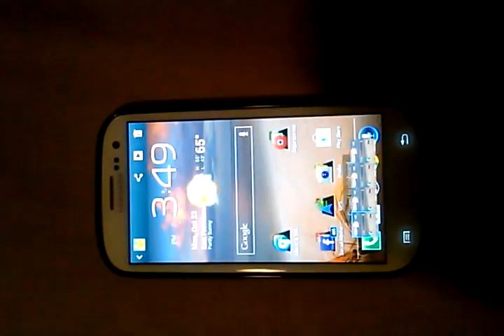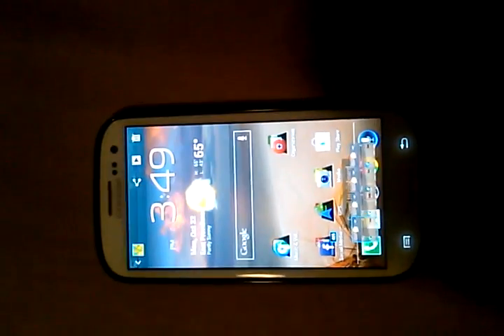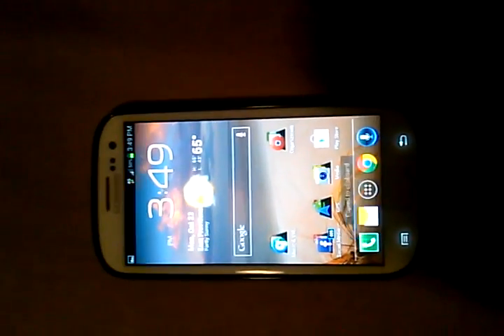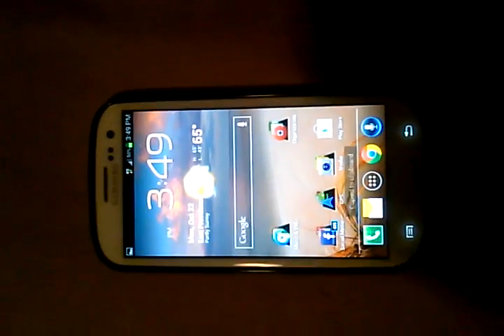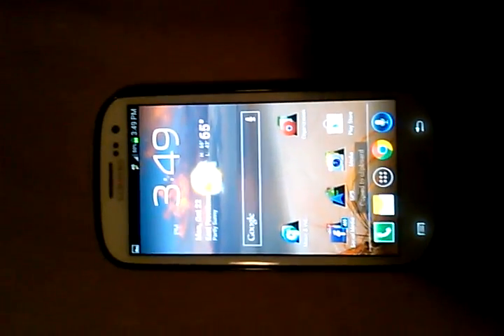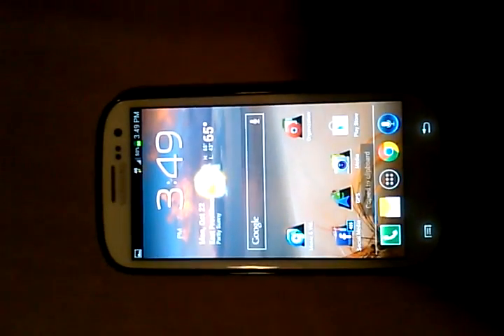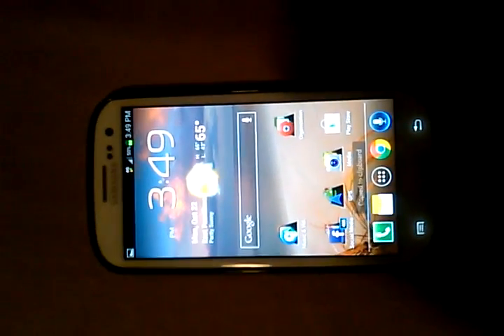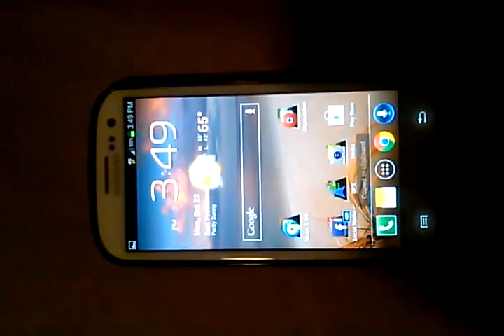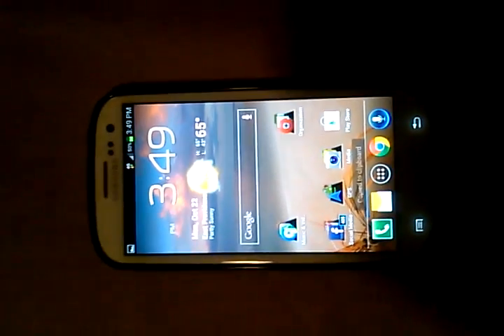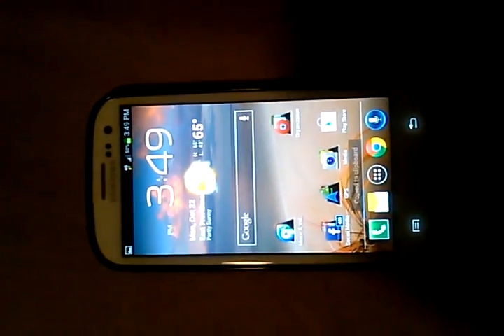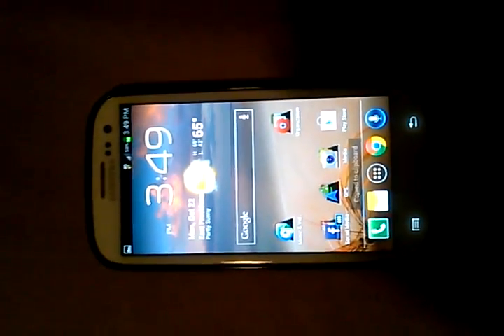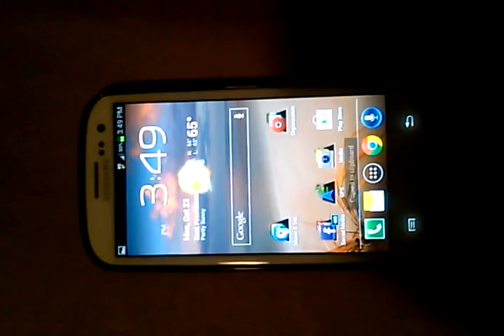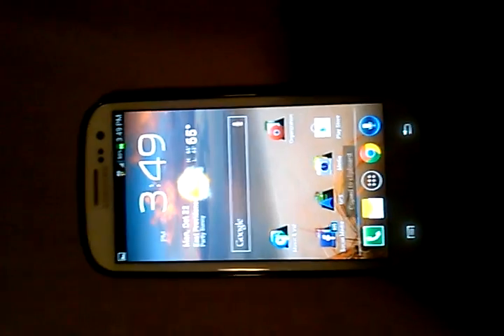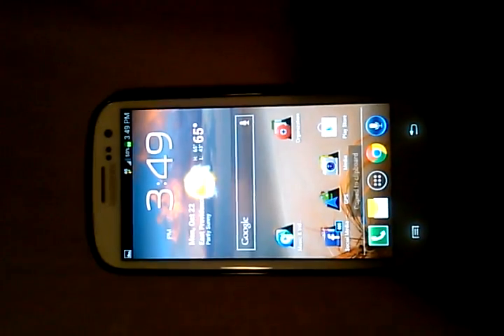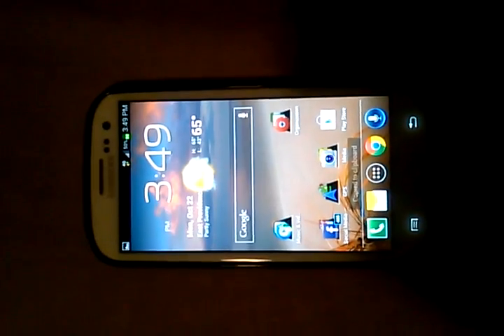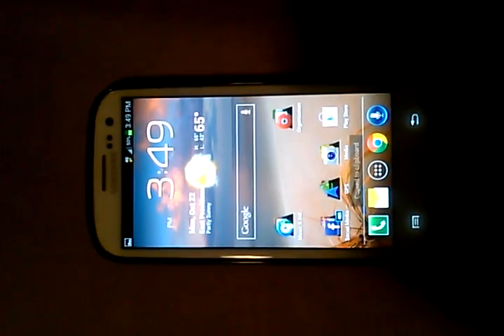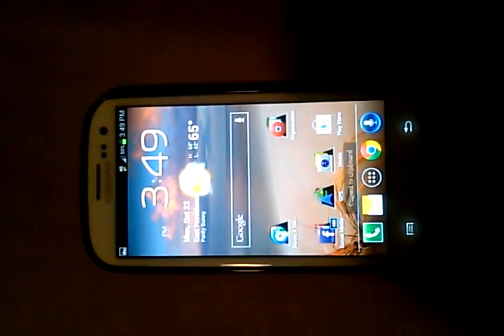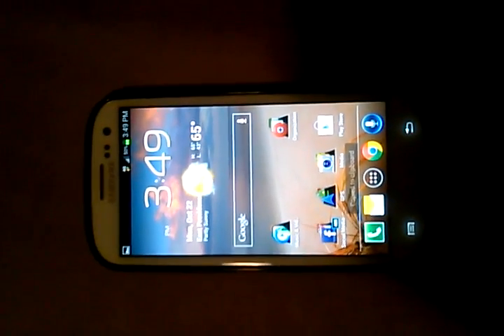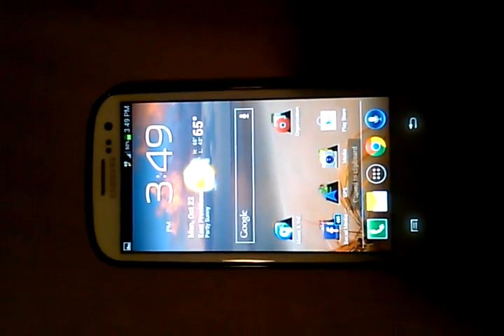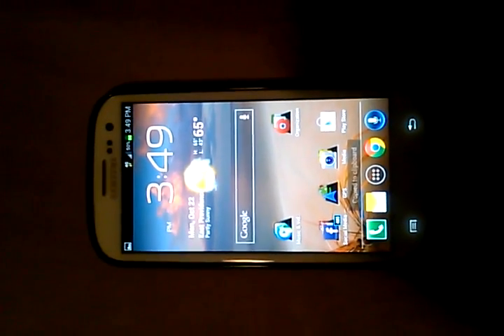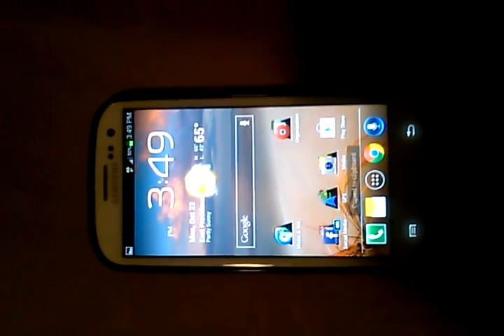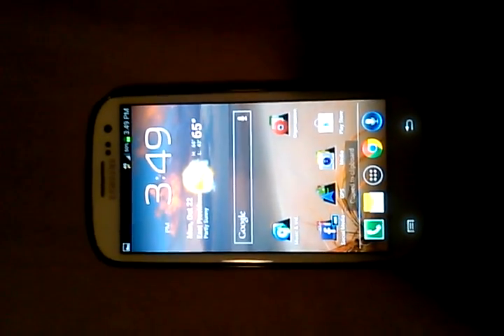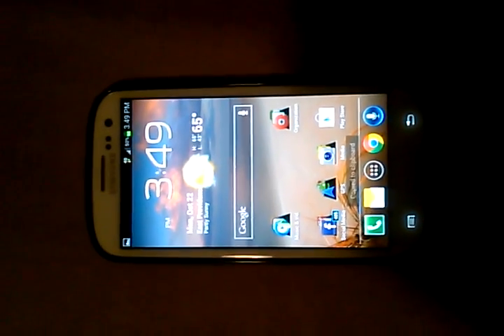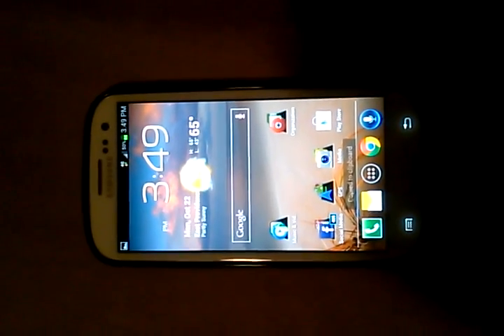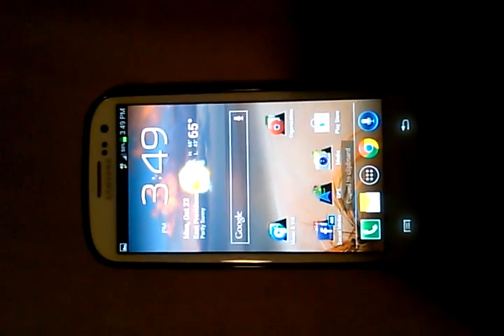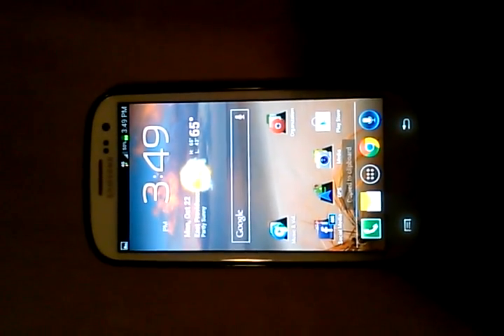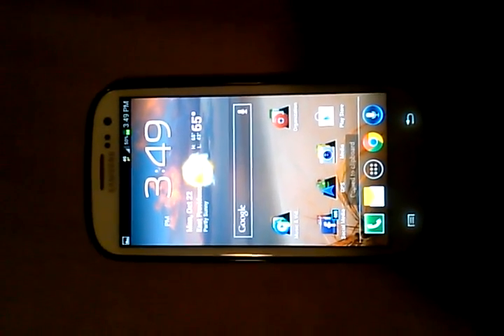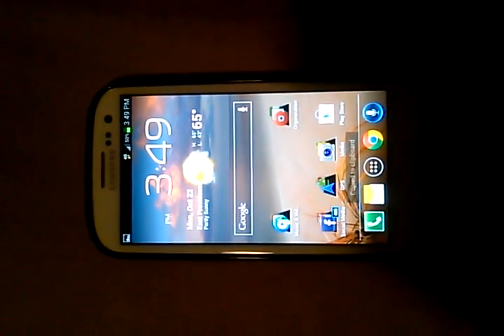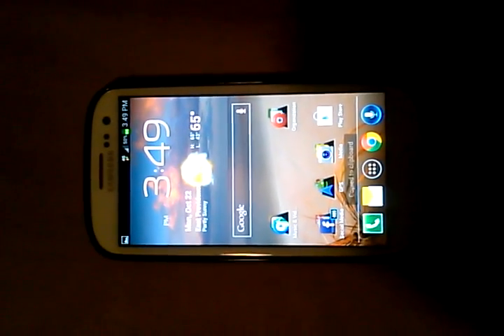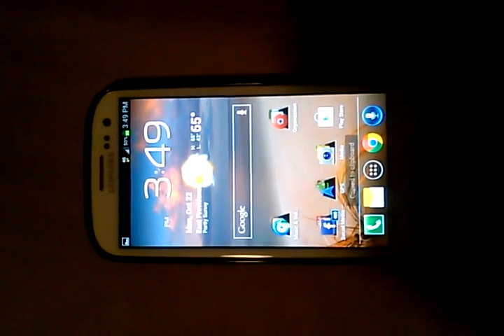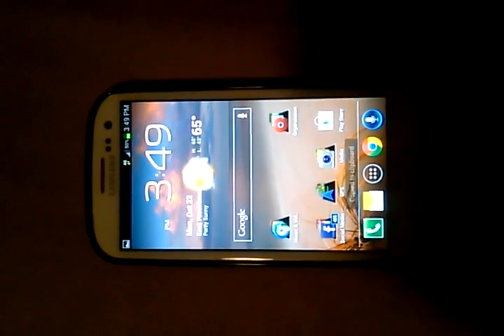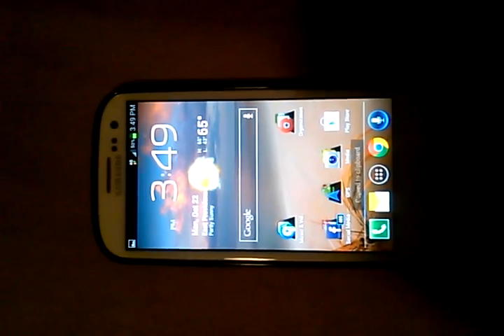Just wanted to throw that out there and show you guys how to take a screenshot on the Samsung Galaxy S3. The next videos will keep on coming.